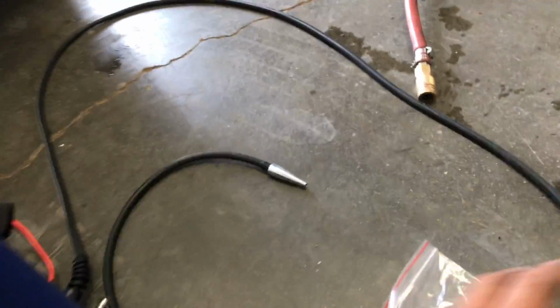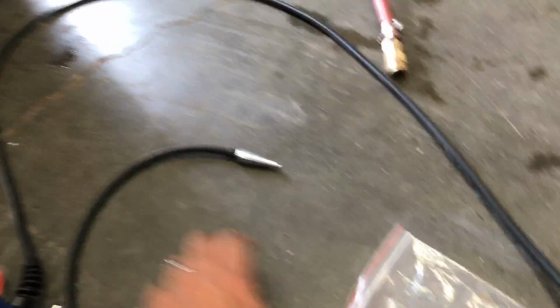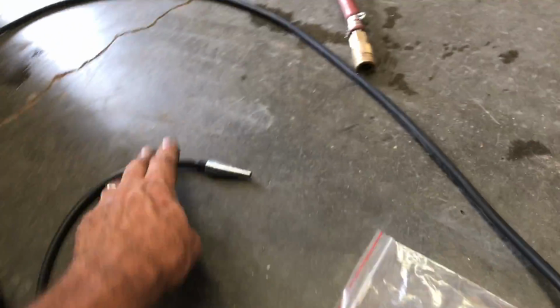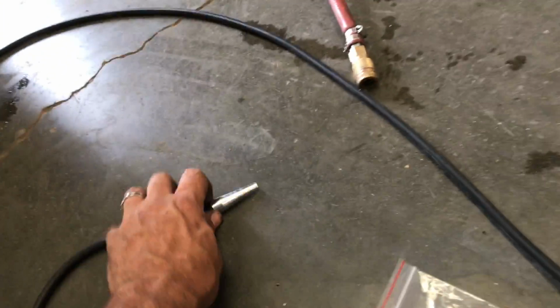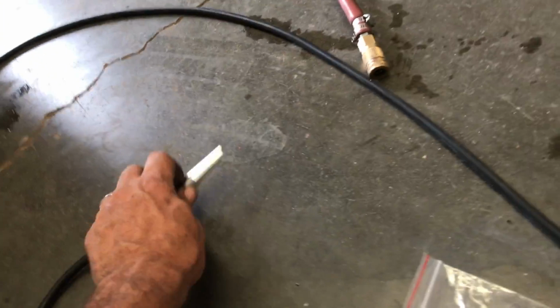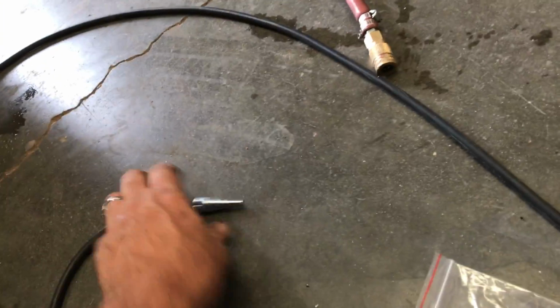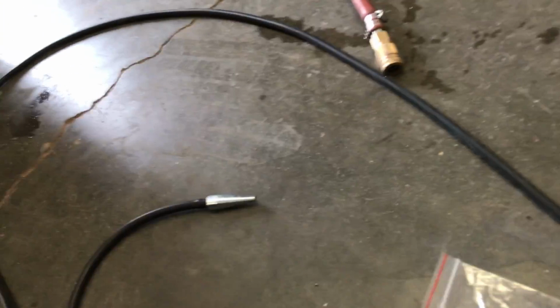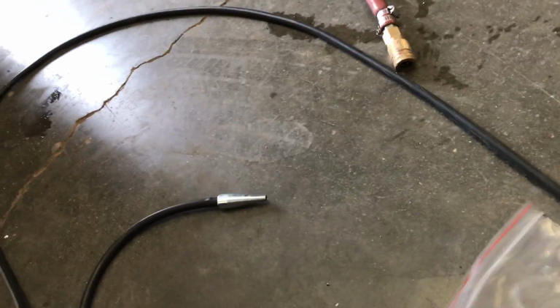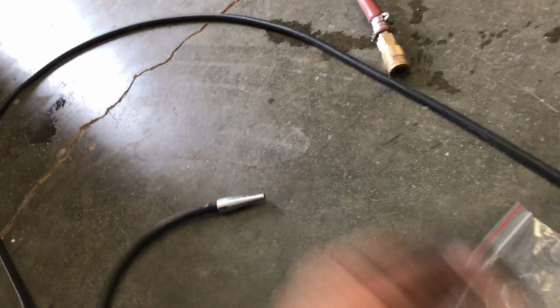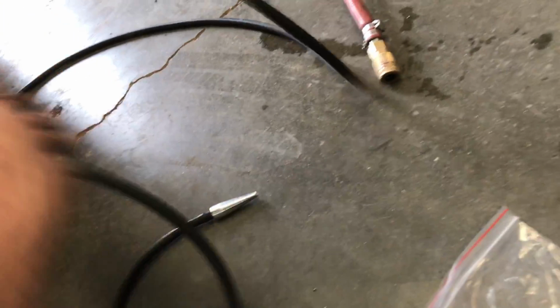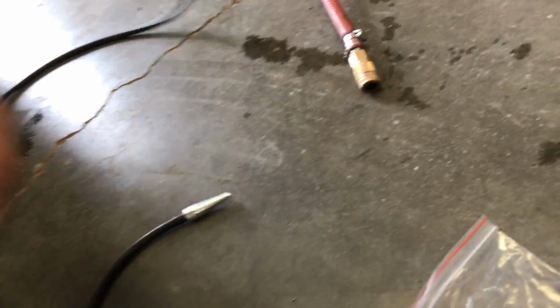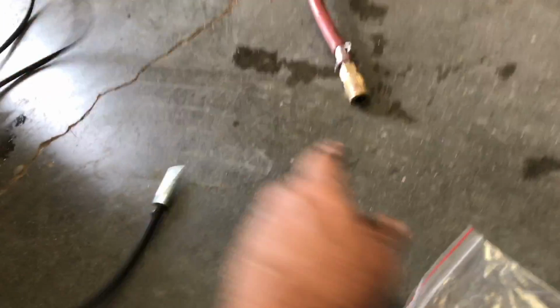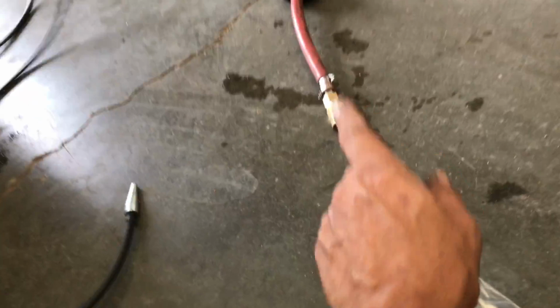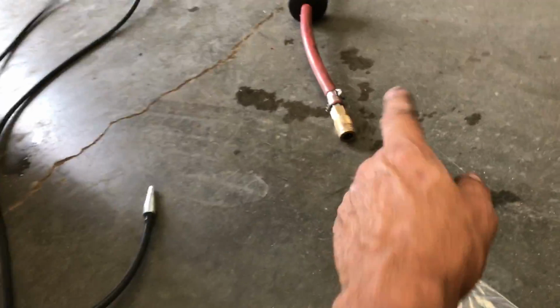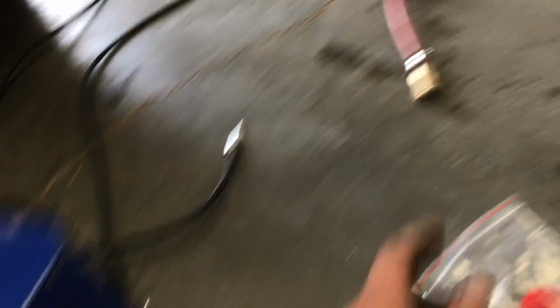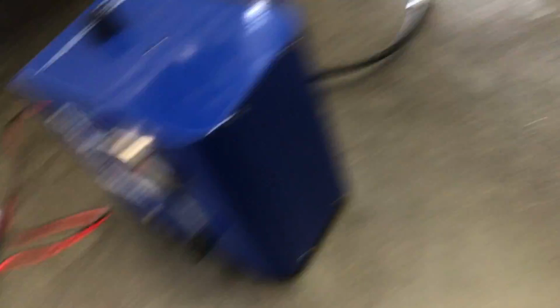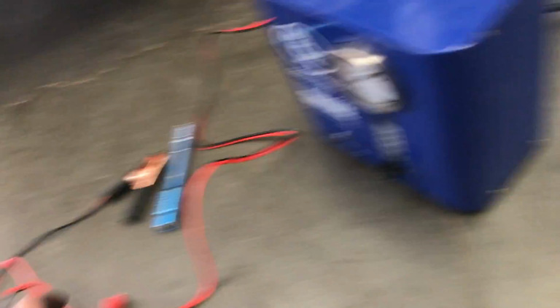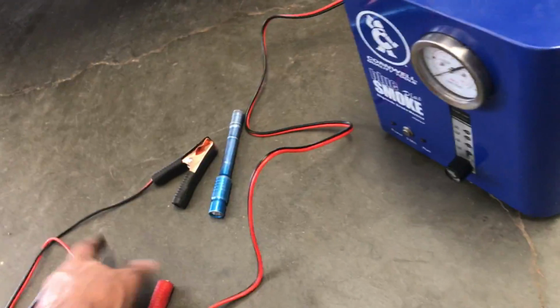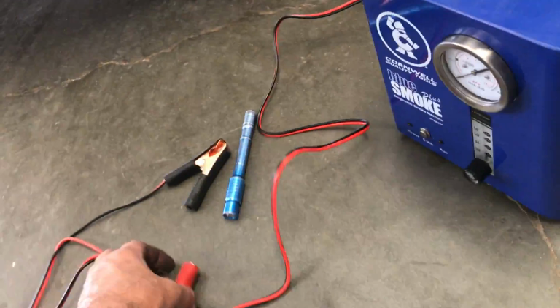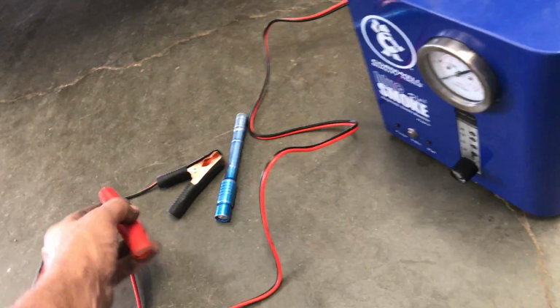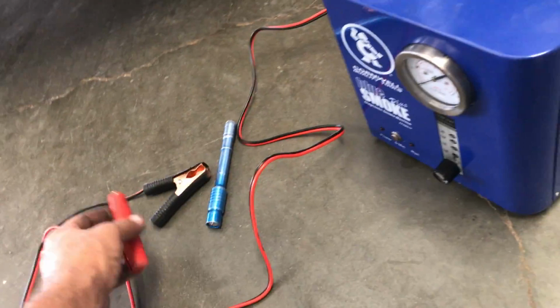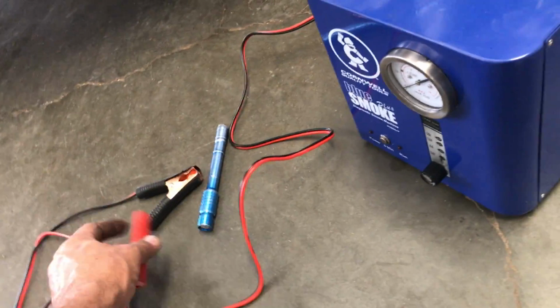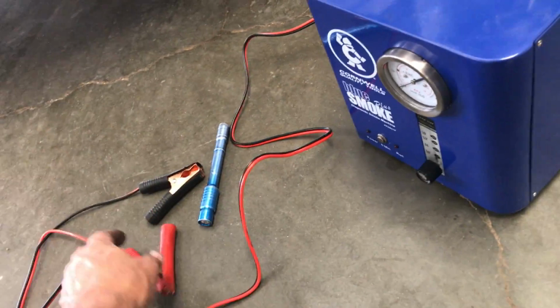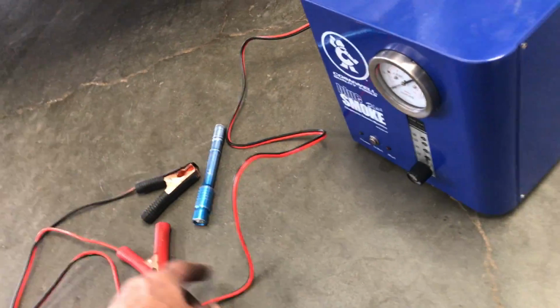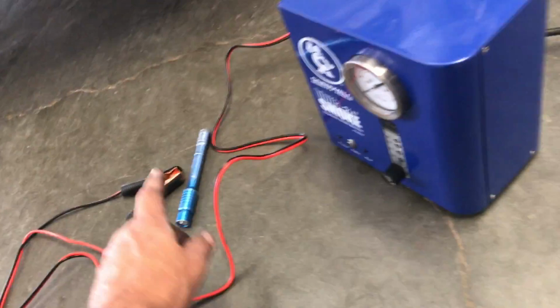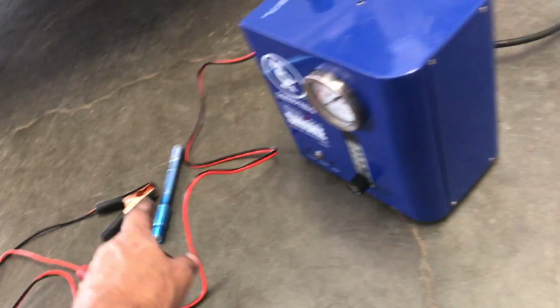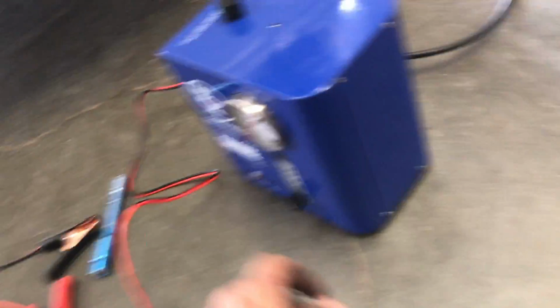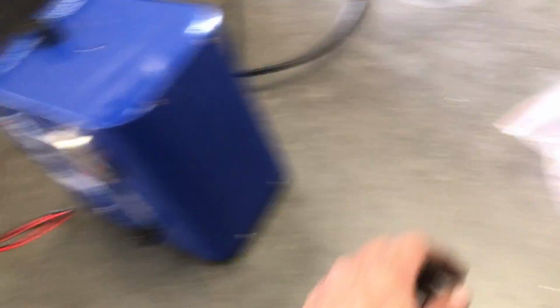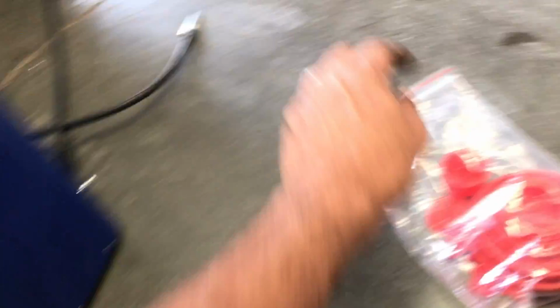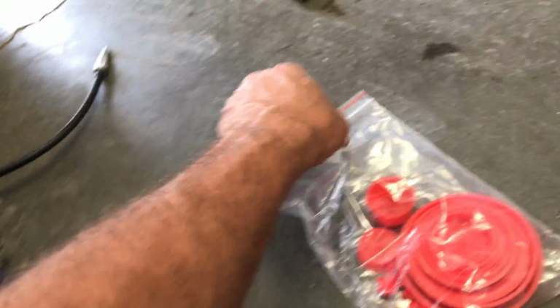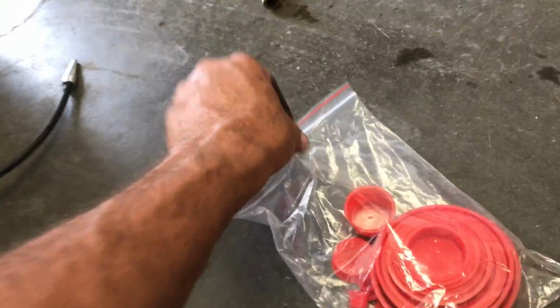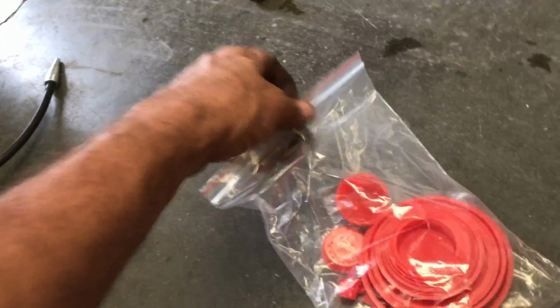You got this little line right here that's gonna blow the smoke. You're gonna need an airline. It's gonna hook right up to the battery, and make sure you have a flashlight.